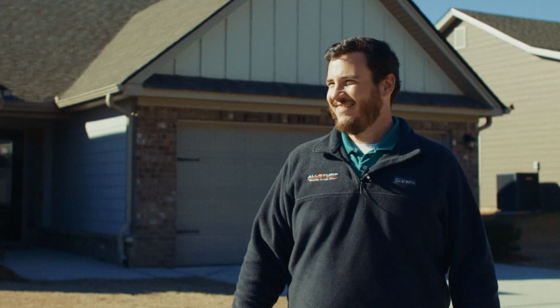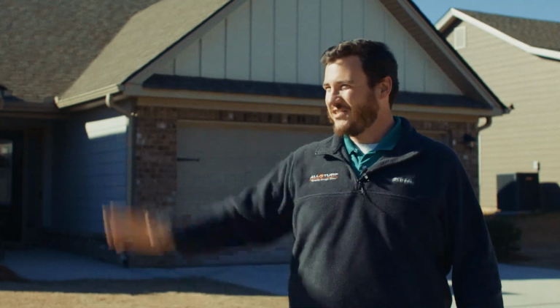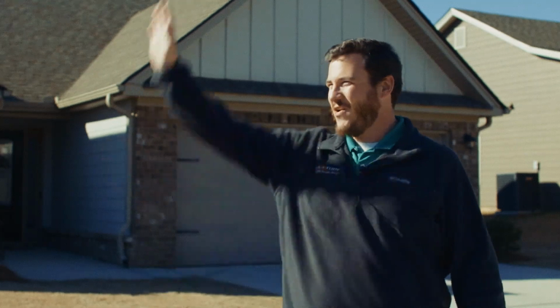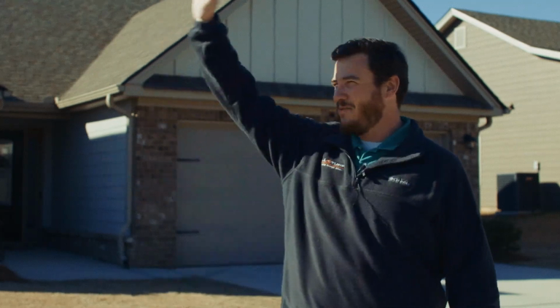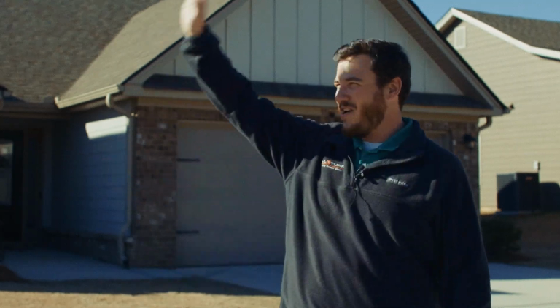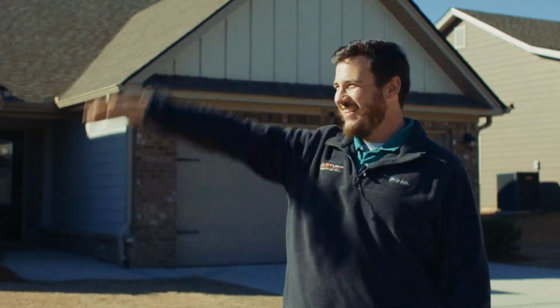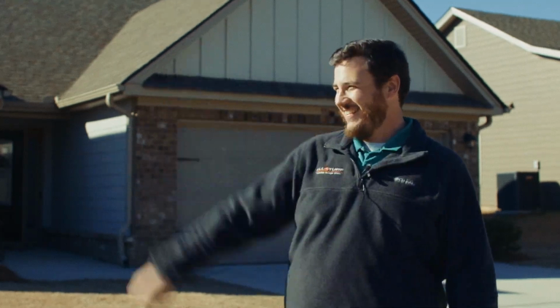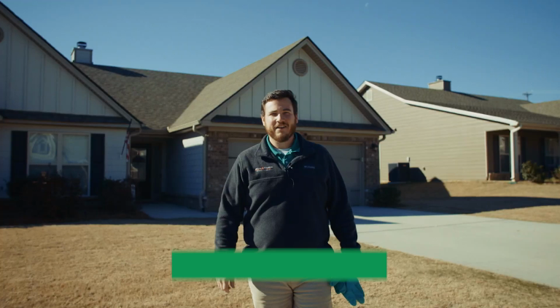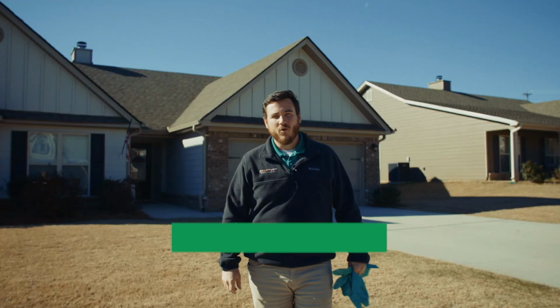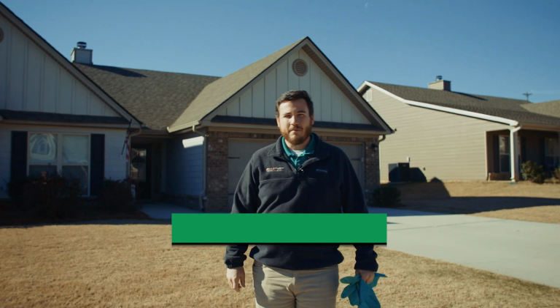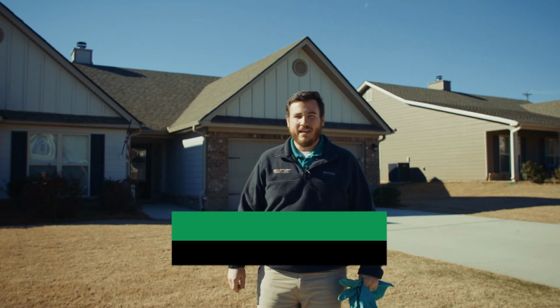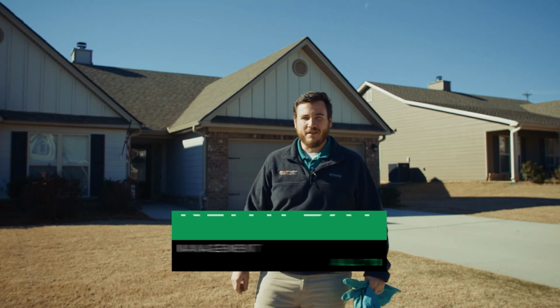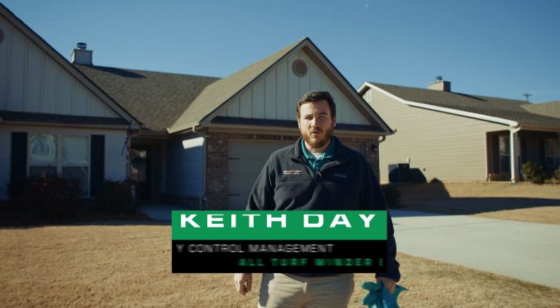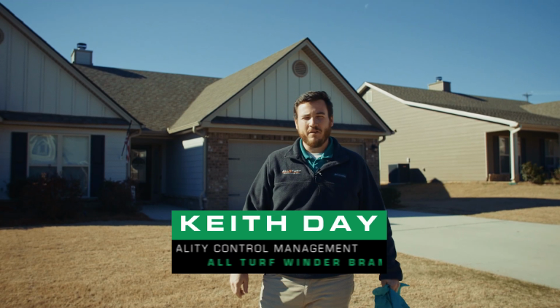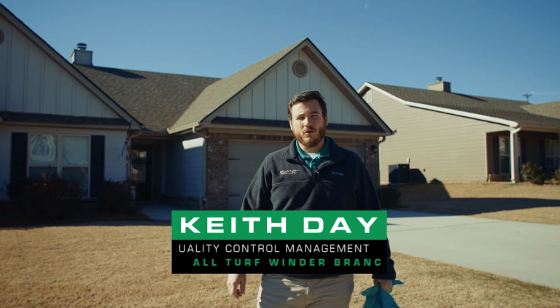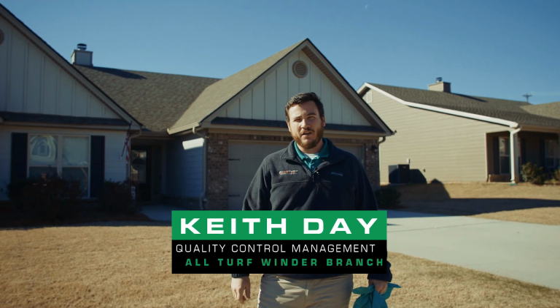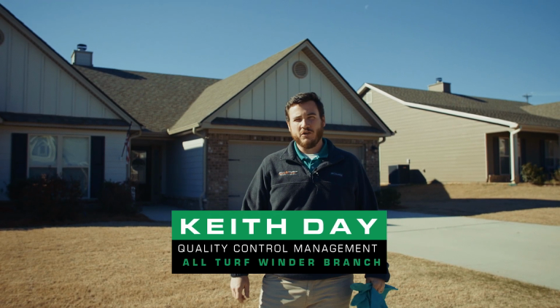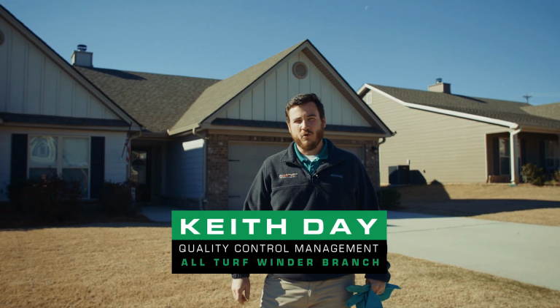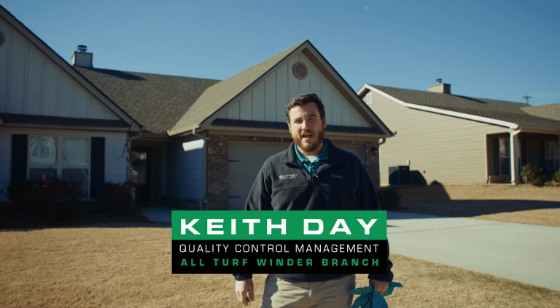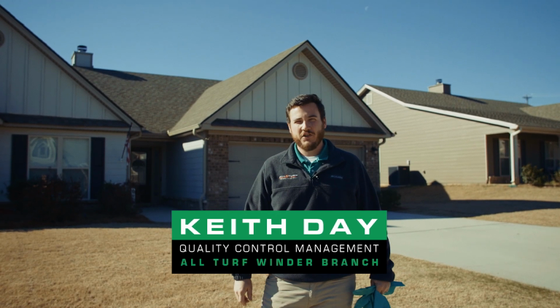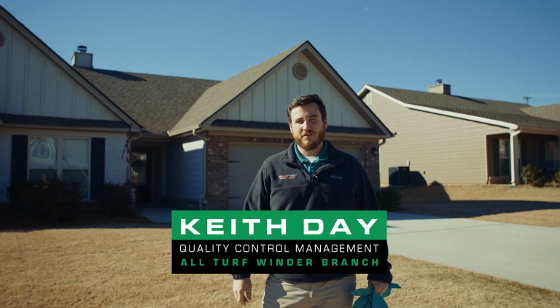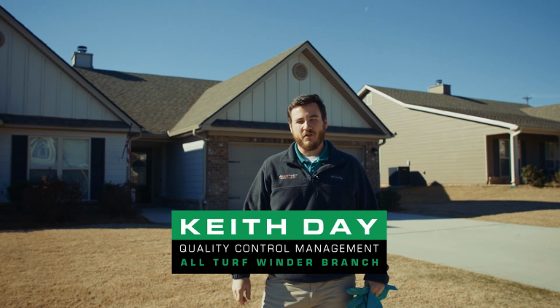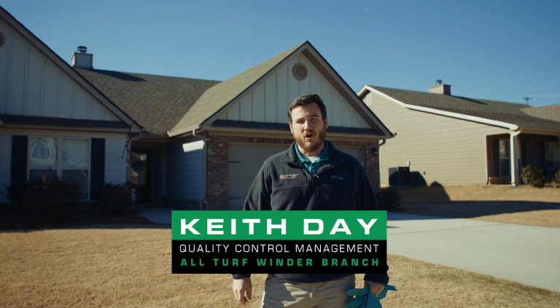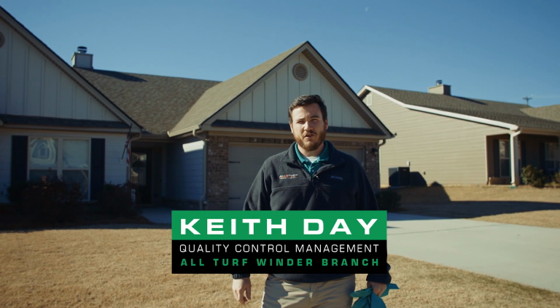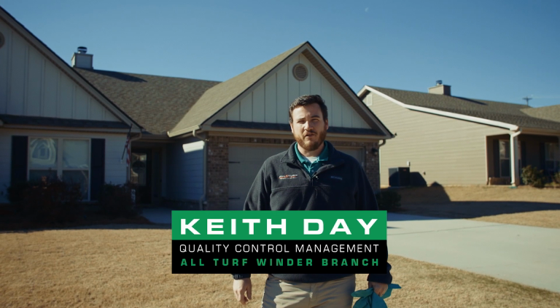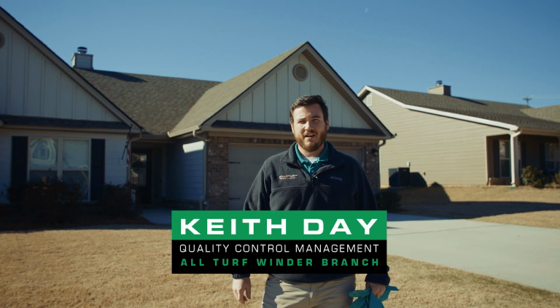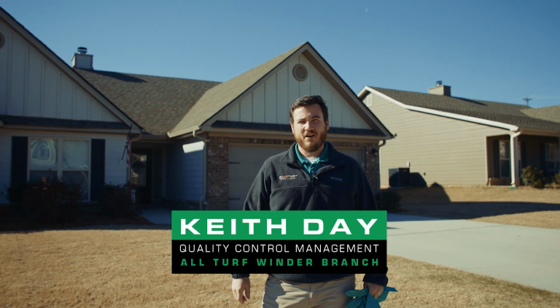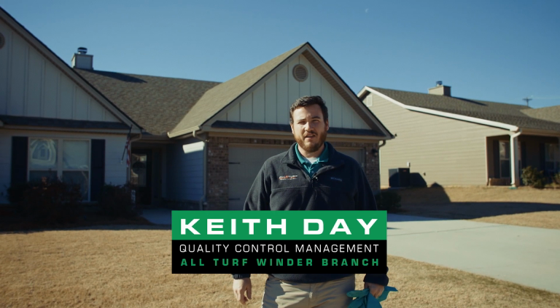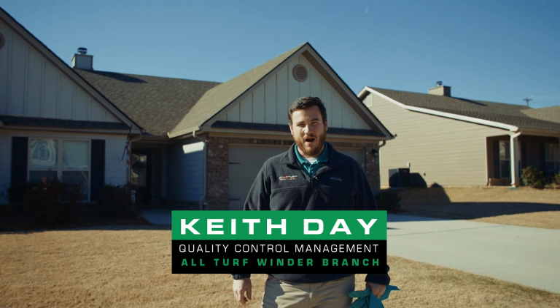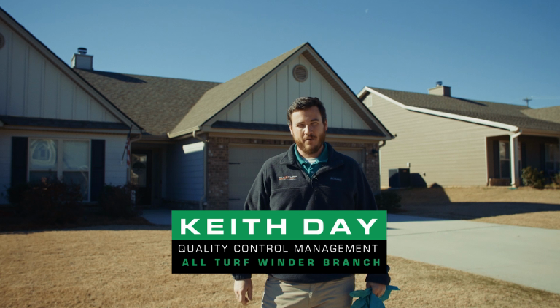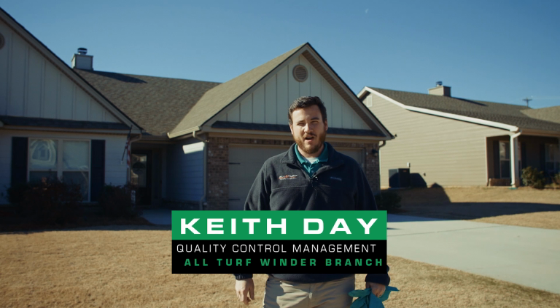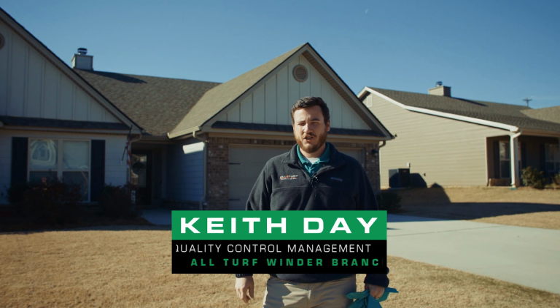Good morning. I'm Keith, one of the quality control managers for All-Turf Lawn Care in the Winder branch.